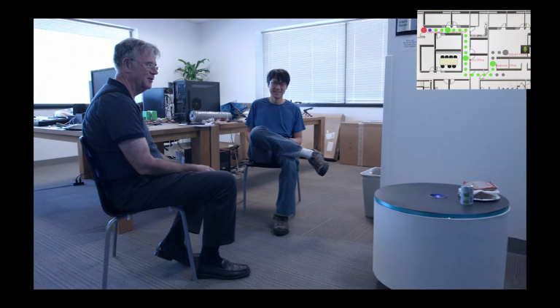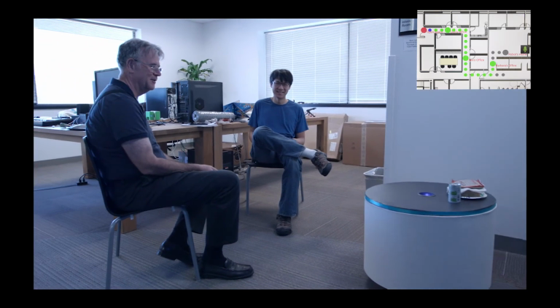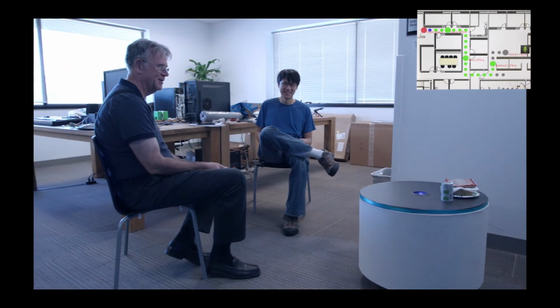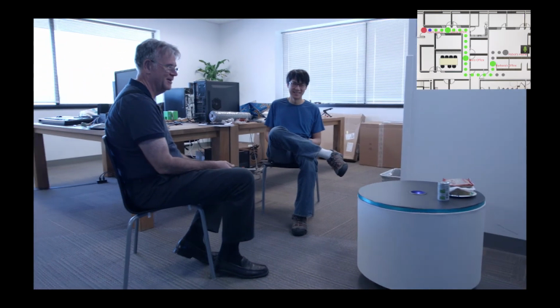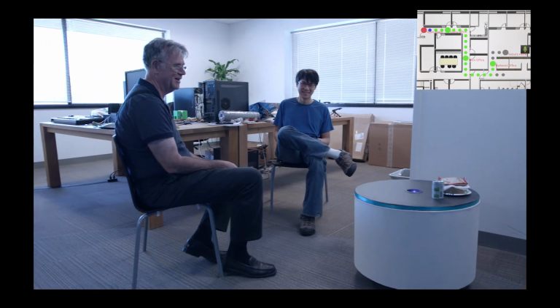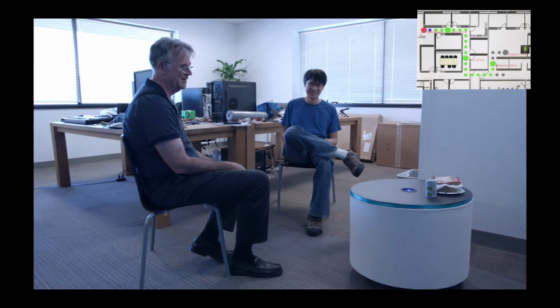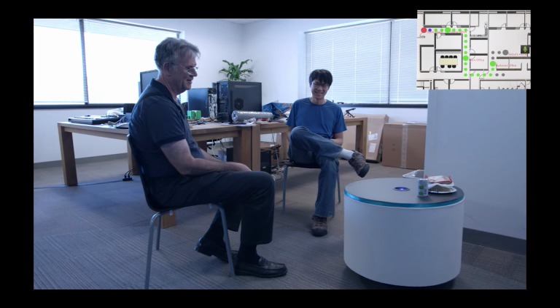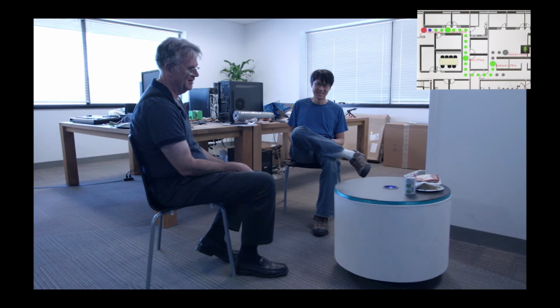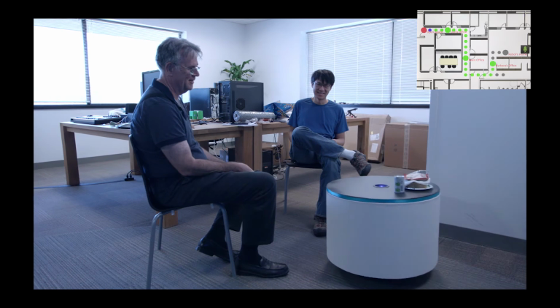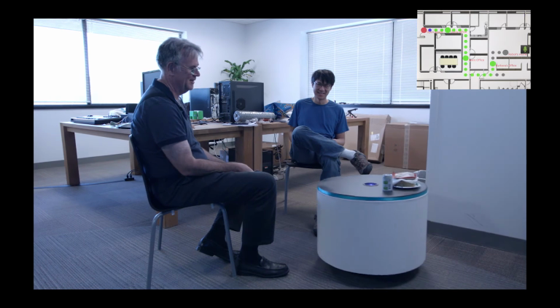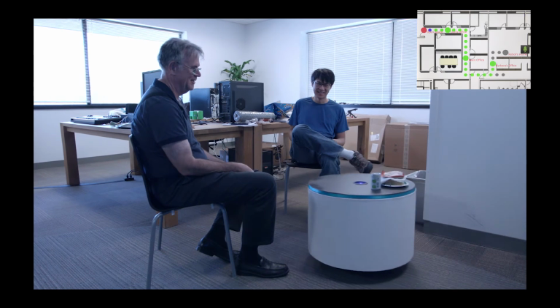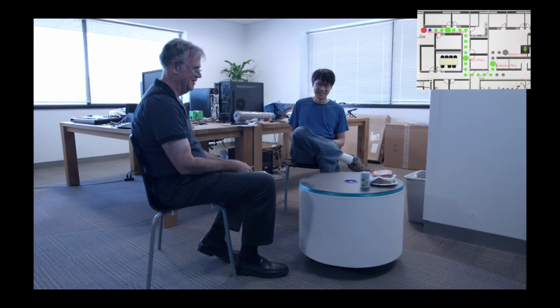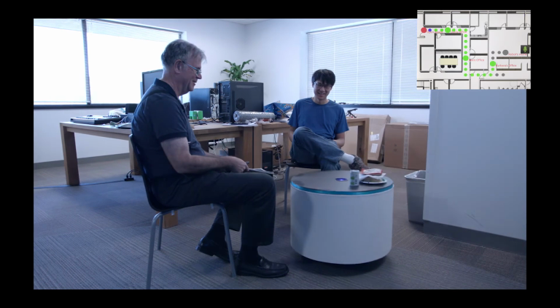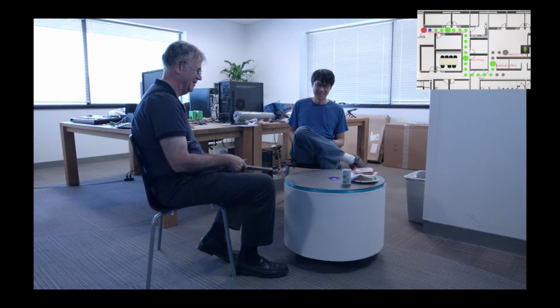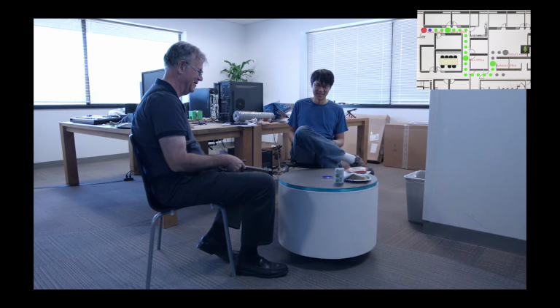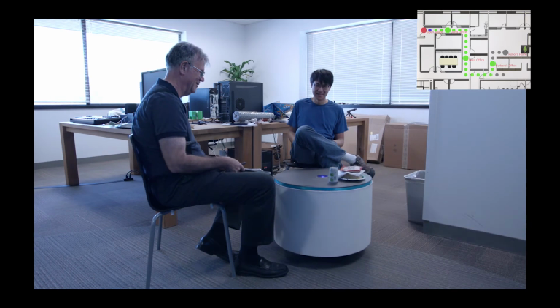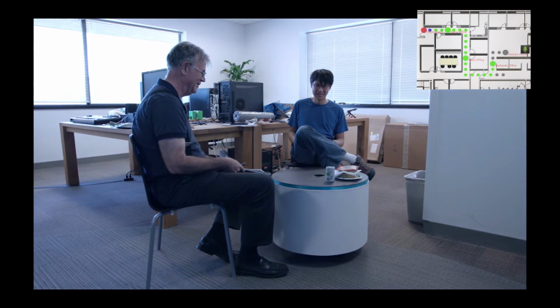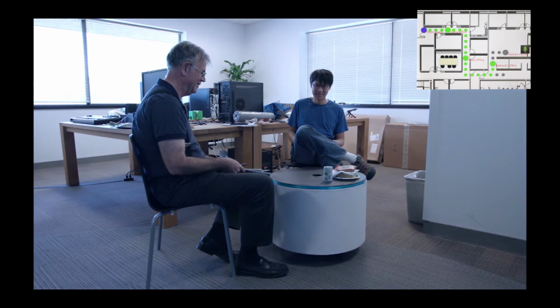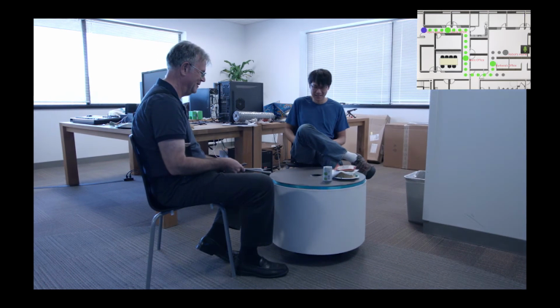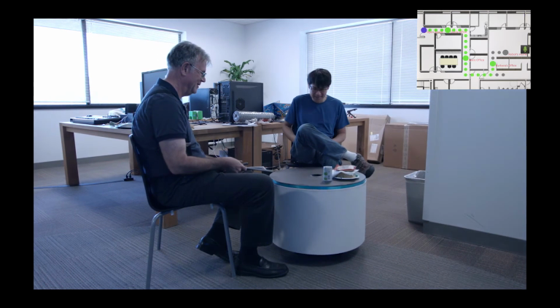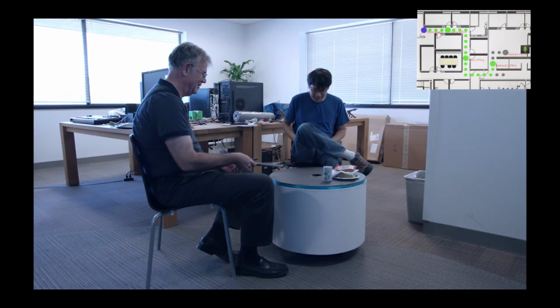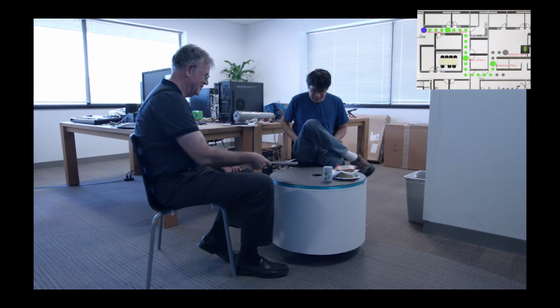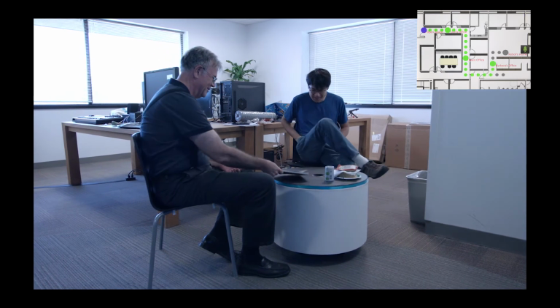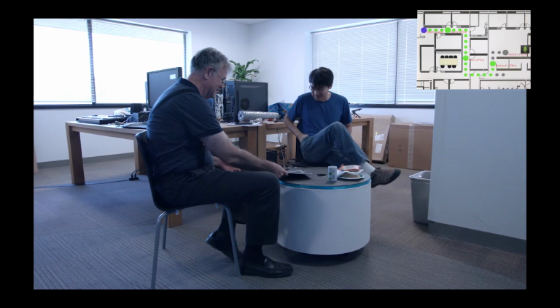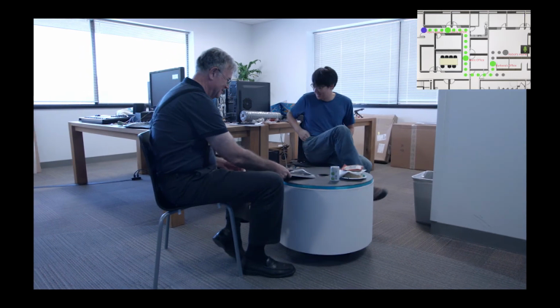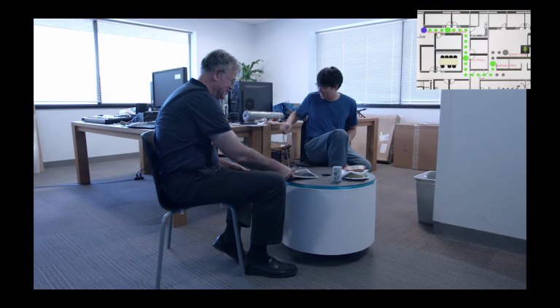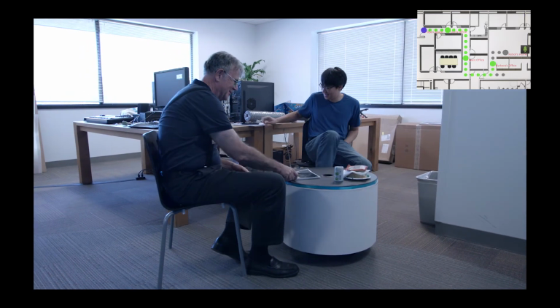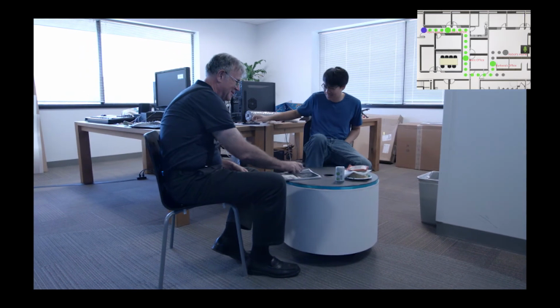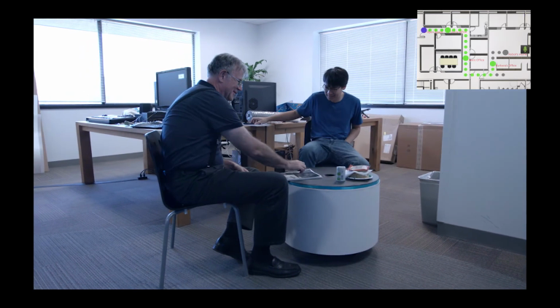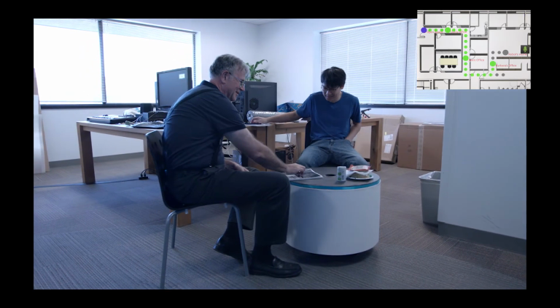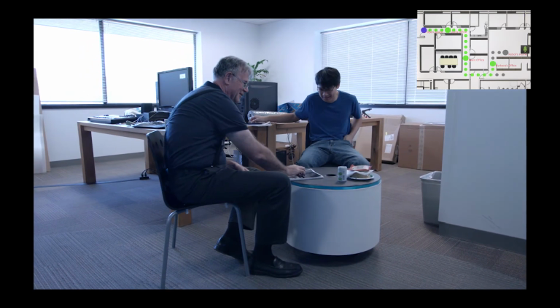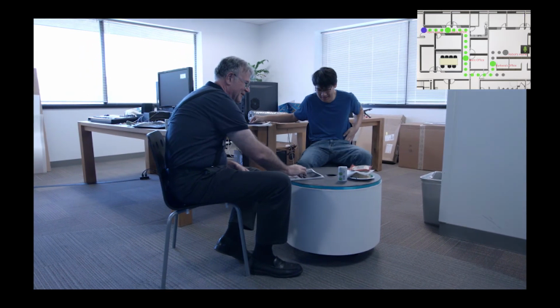"Enjoy your snacks." After delivery, Rock goes back to its home position automatically.